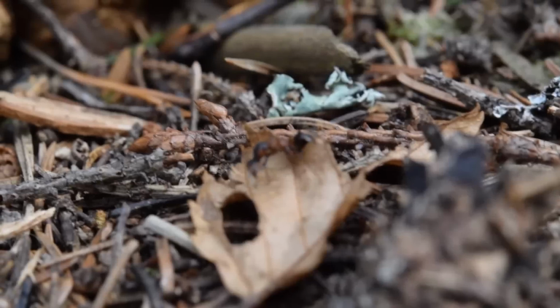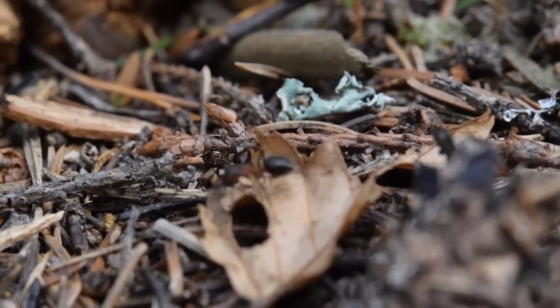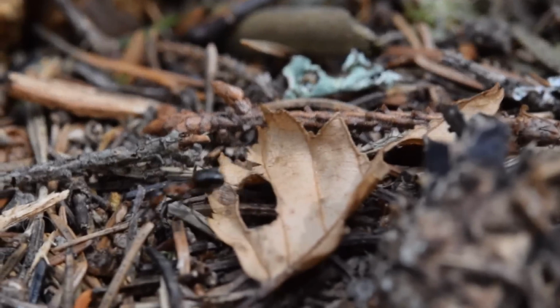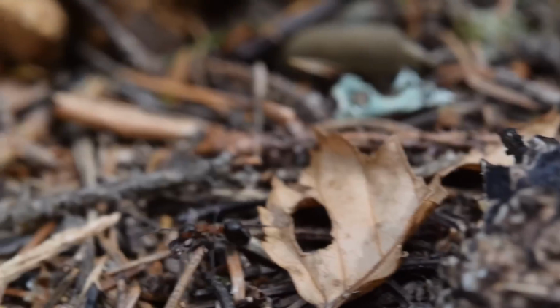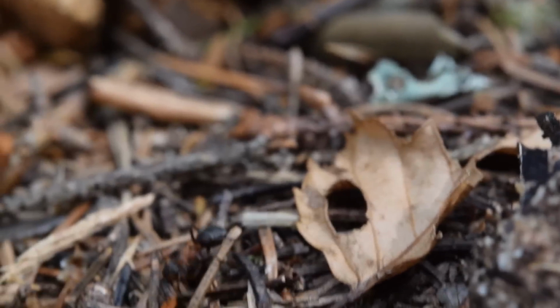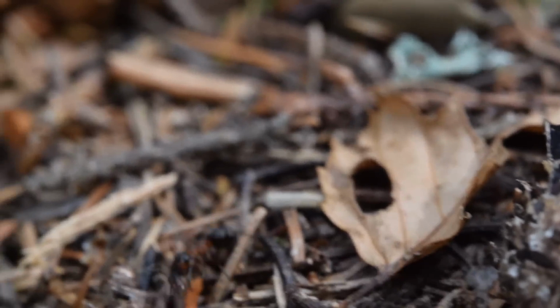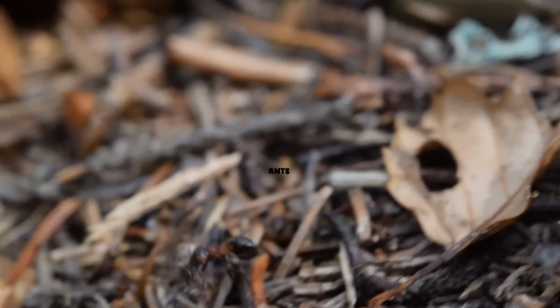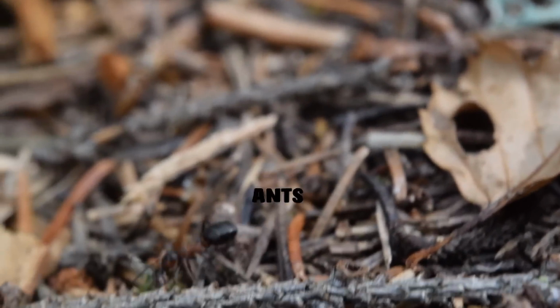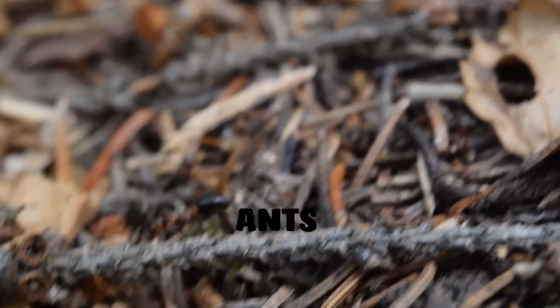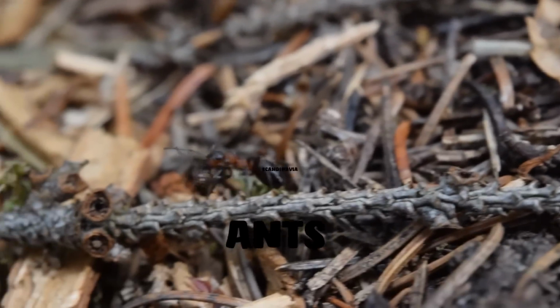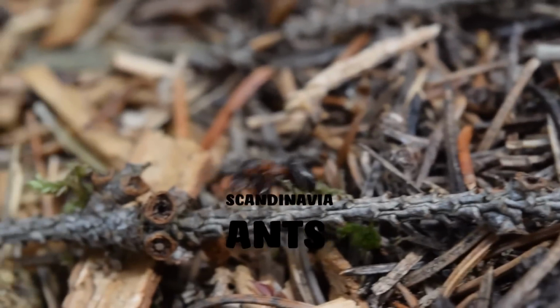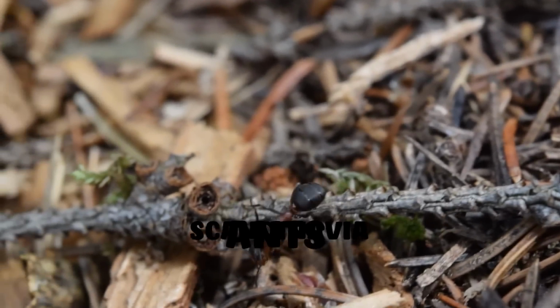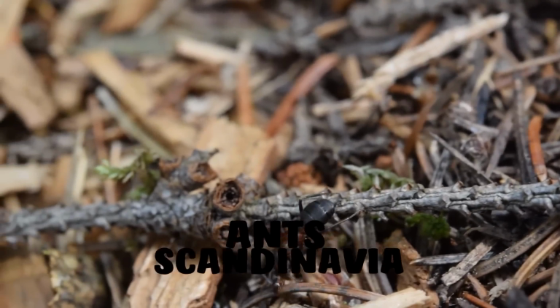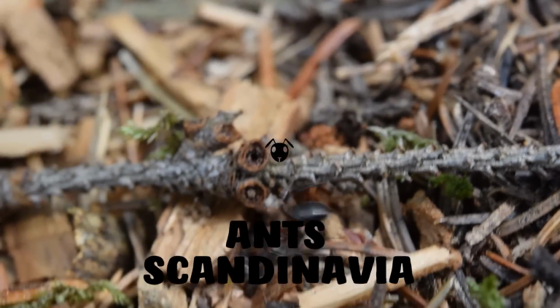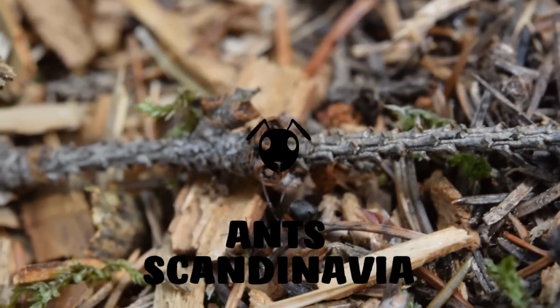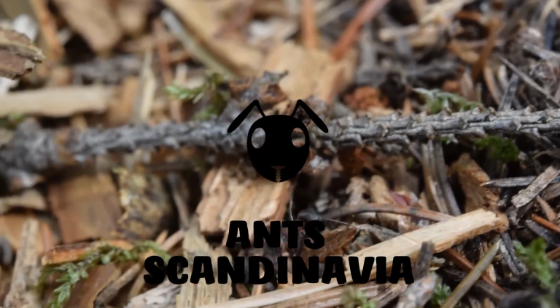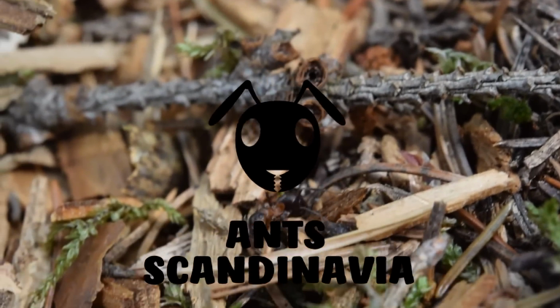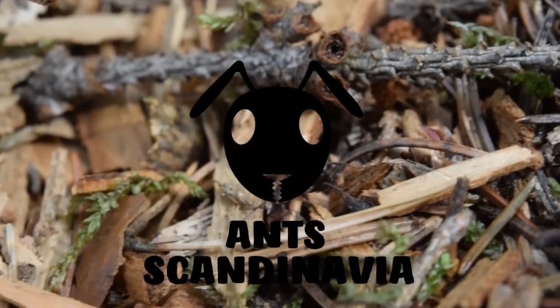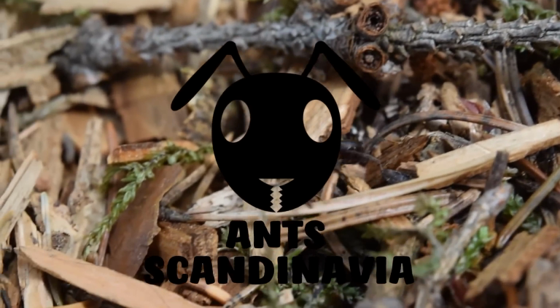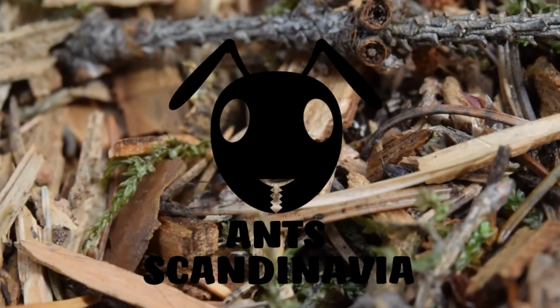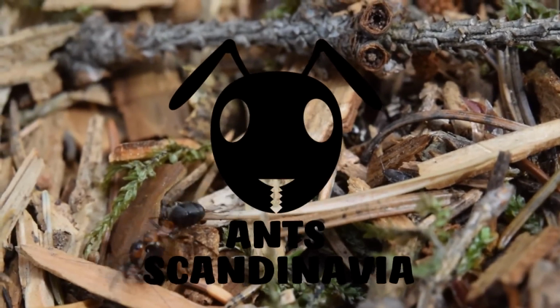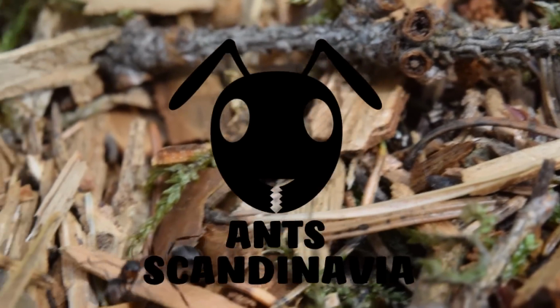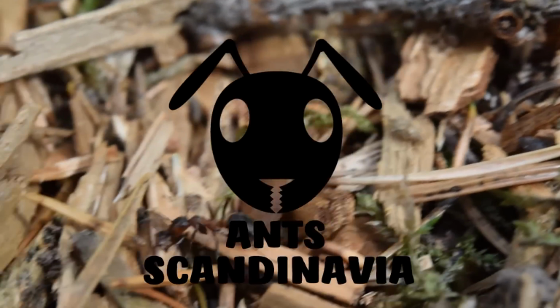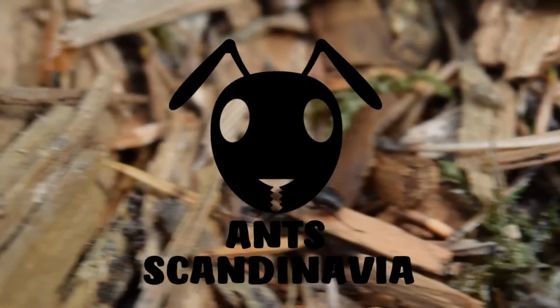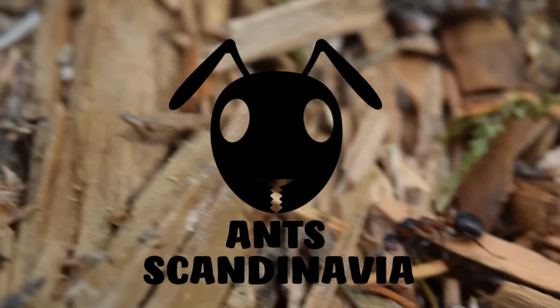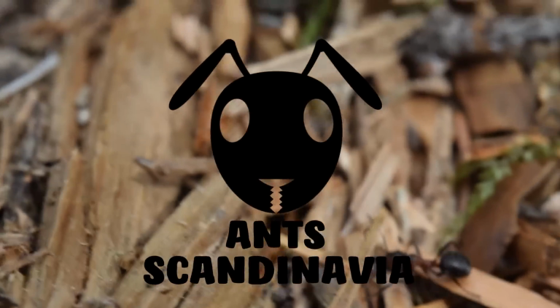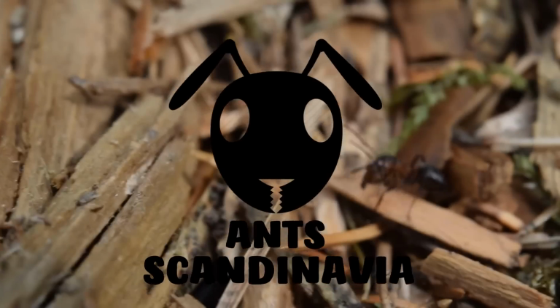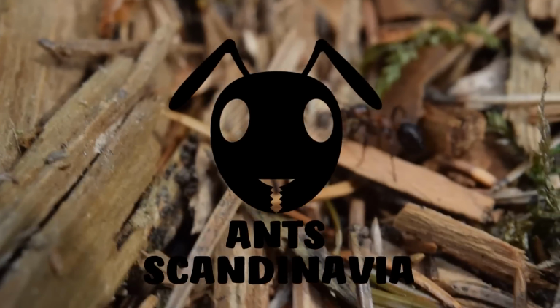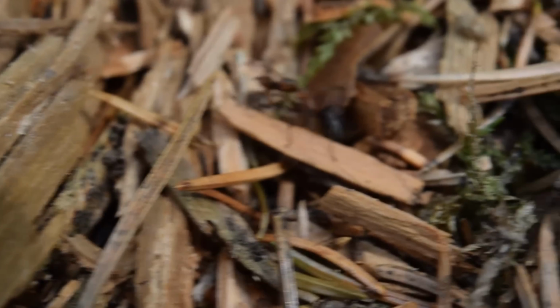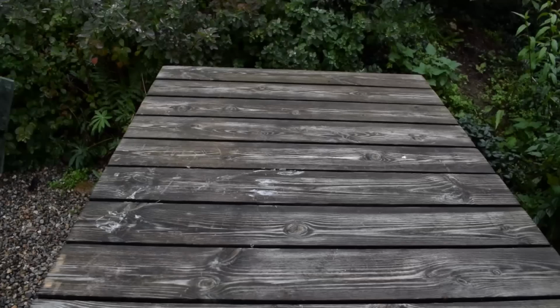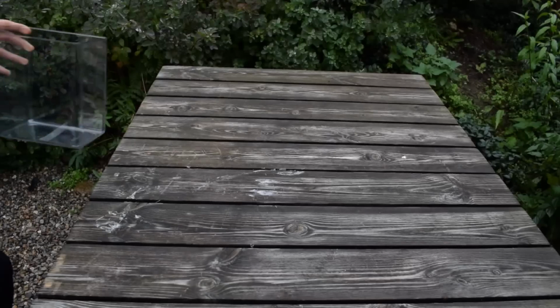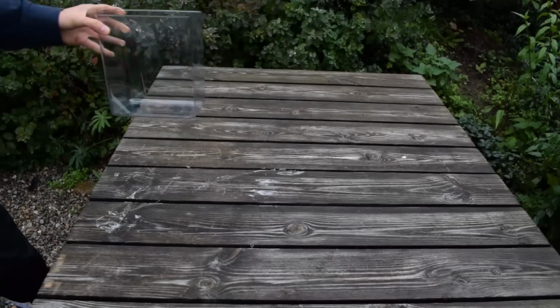Hi, Ant Scandinavia here and today we're going to make an ant plaster nest. Let's get started.